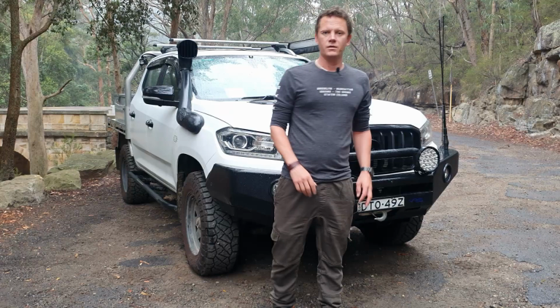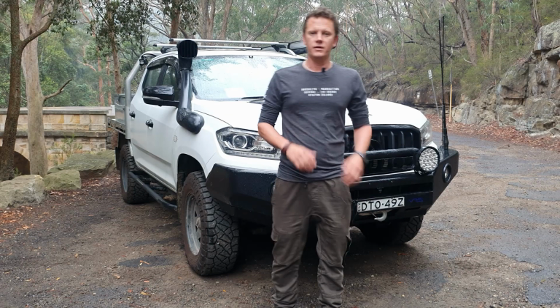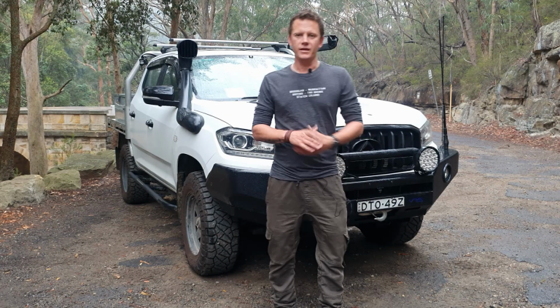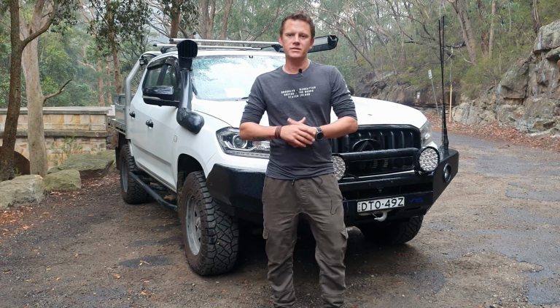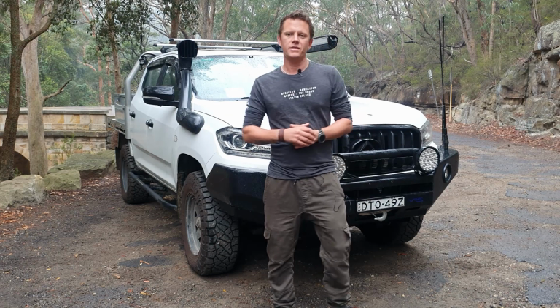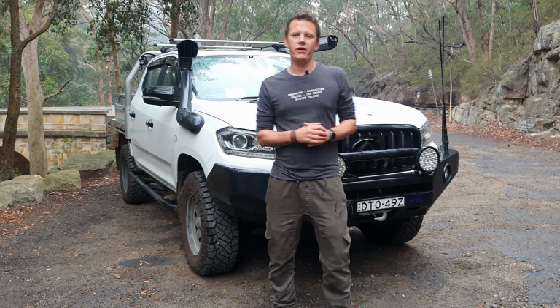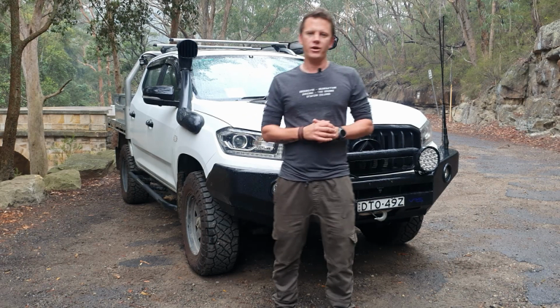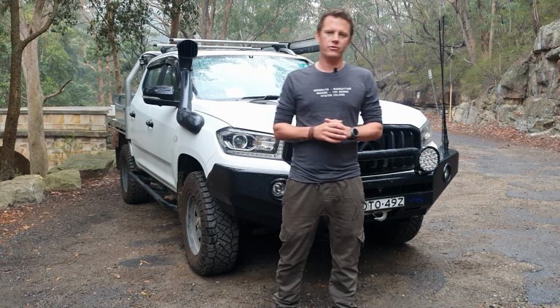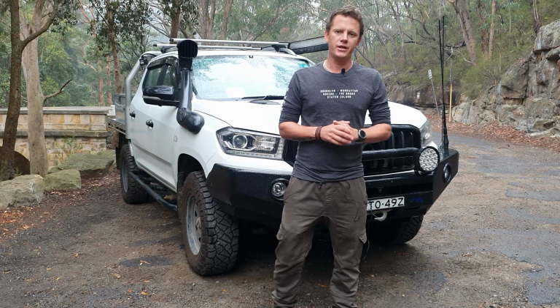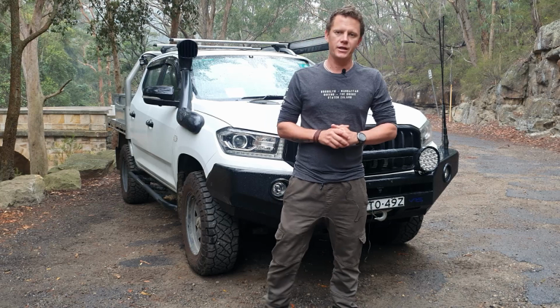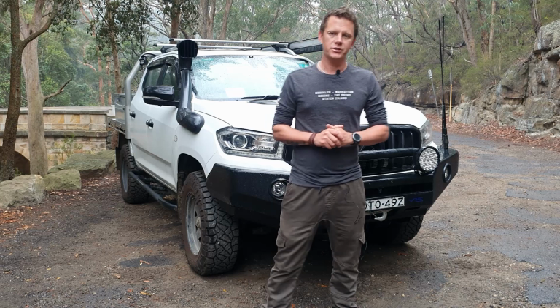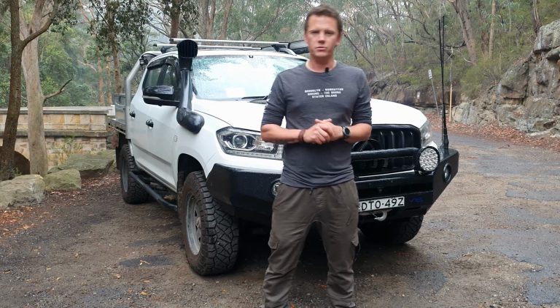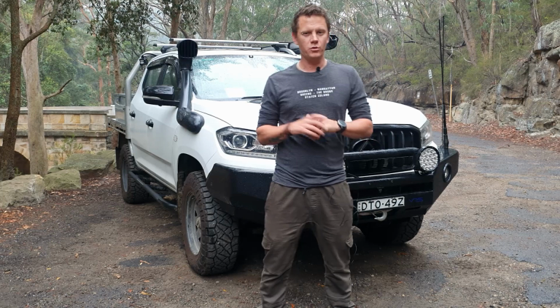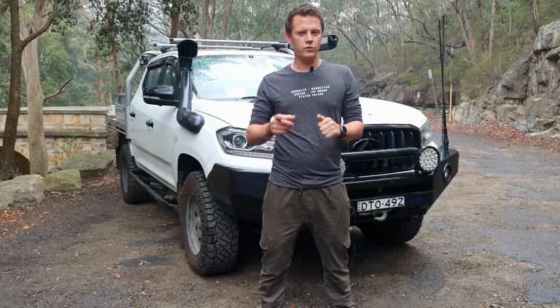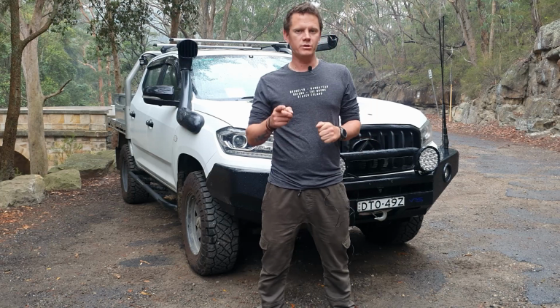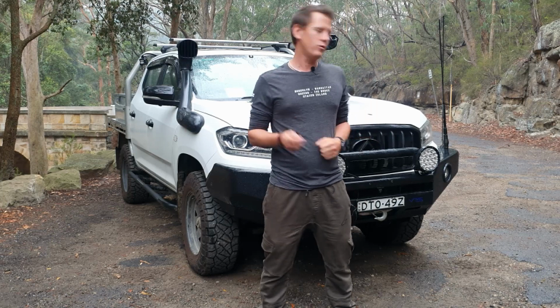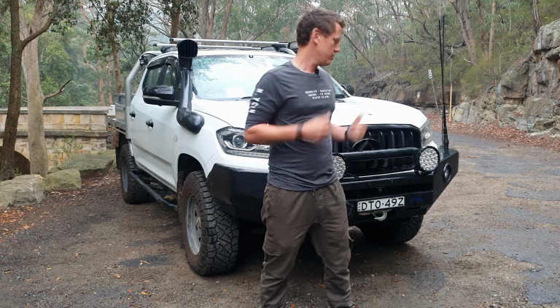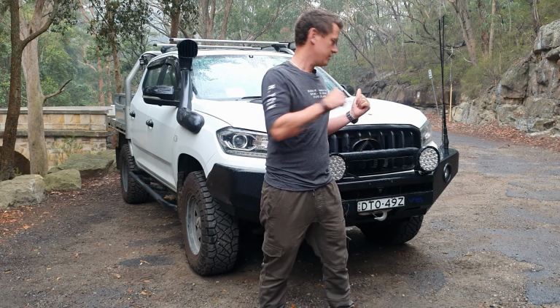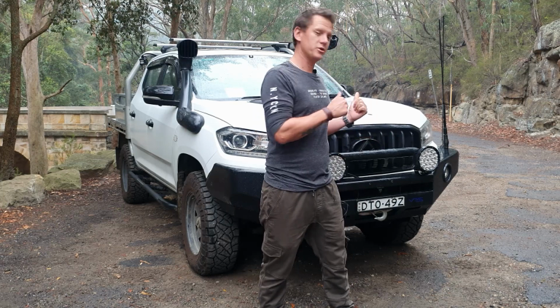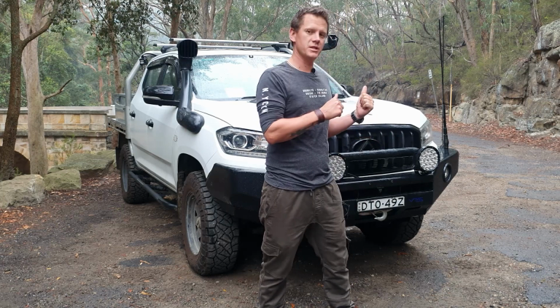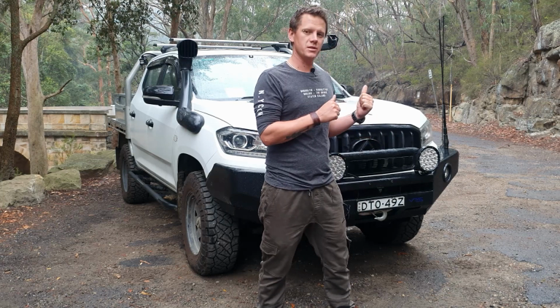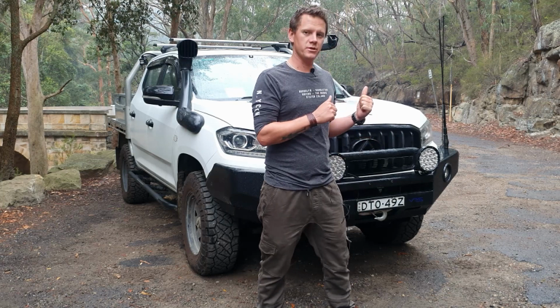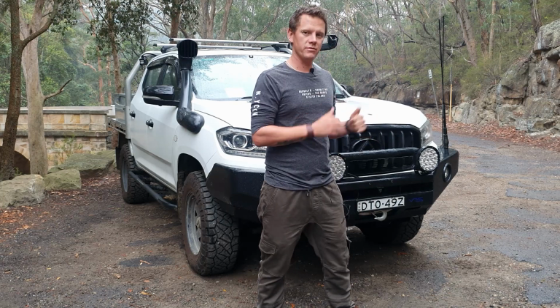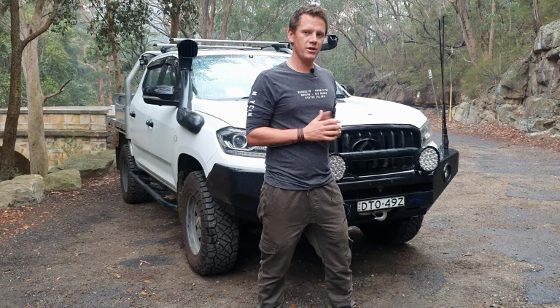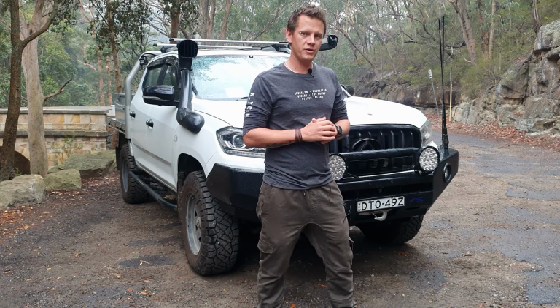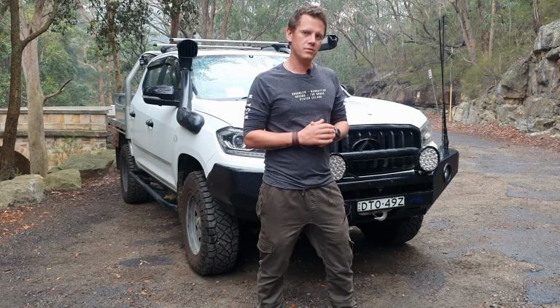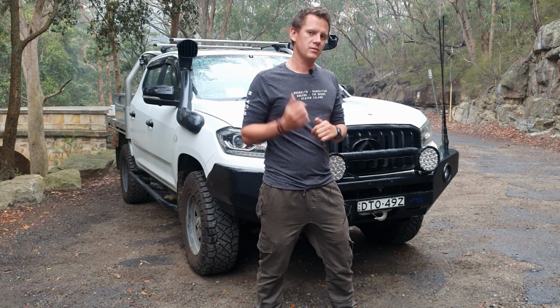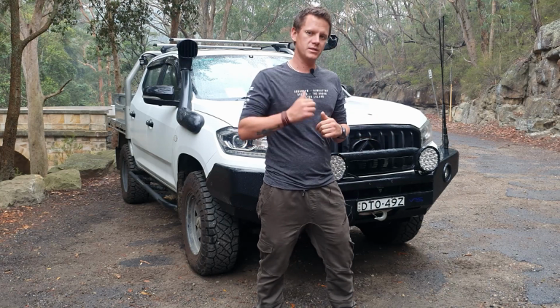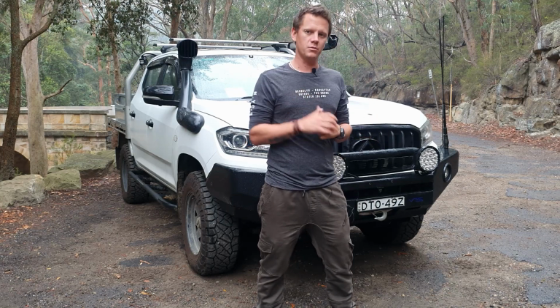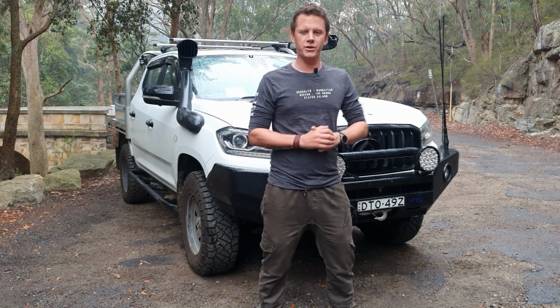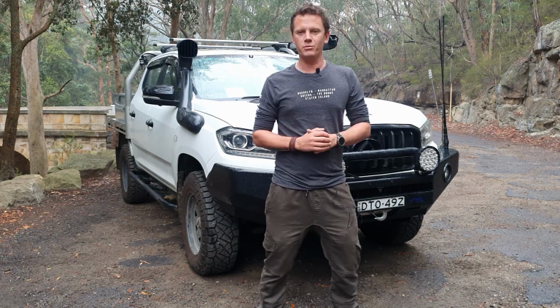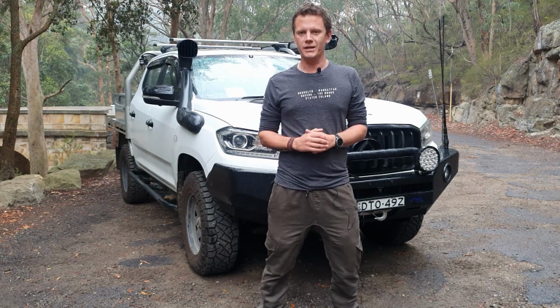Hey there guys. If you're having overheating issues with your 4x4, this could potentially be the right video for you. Let's see what we can do about it.